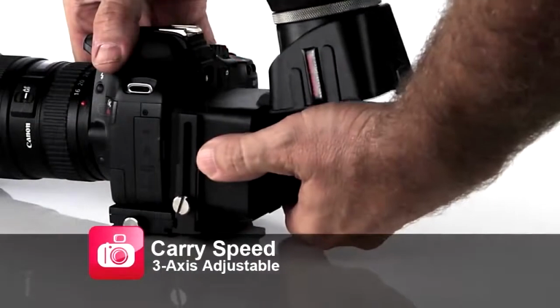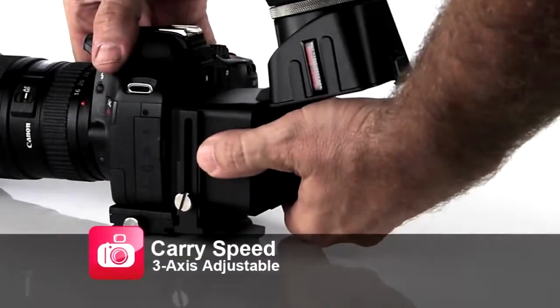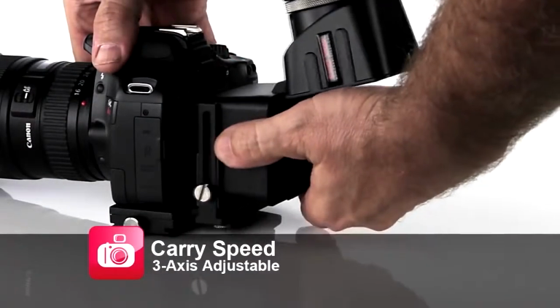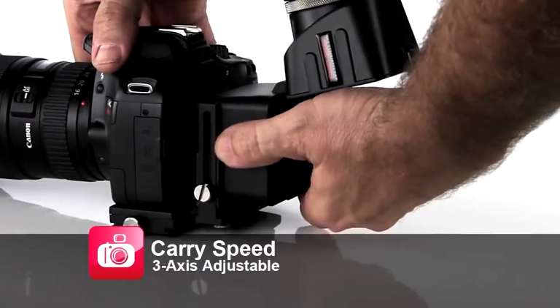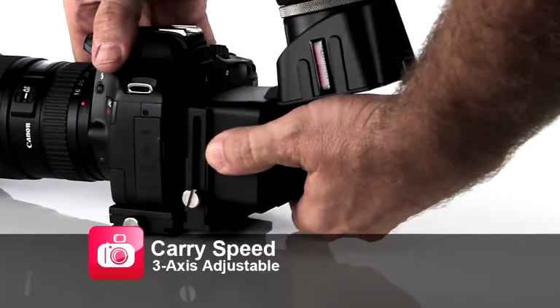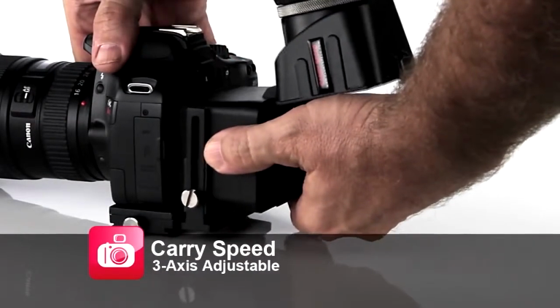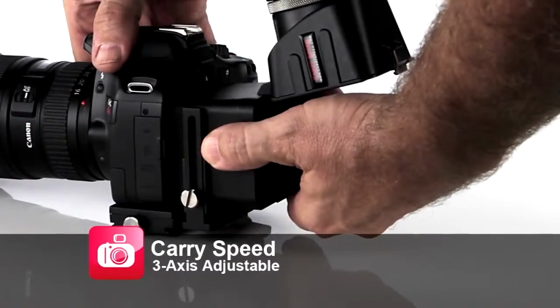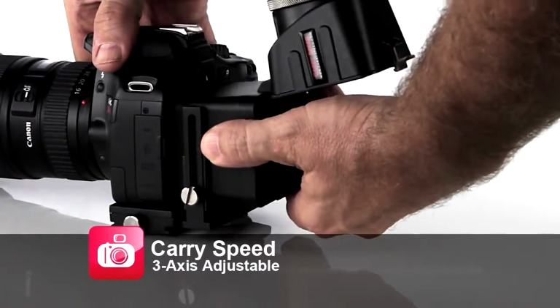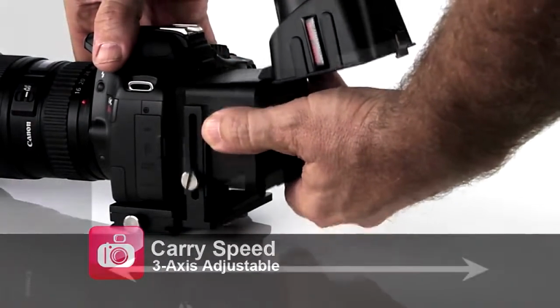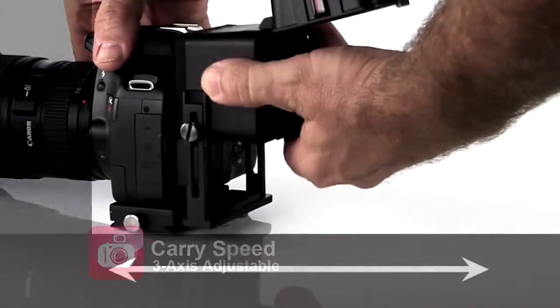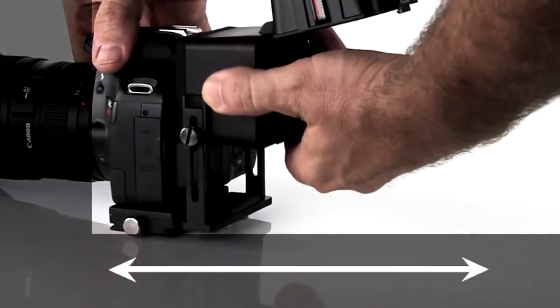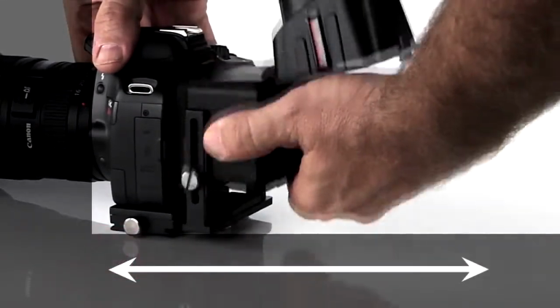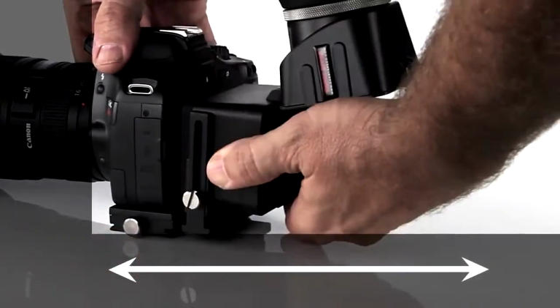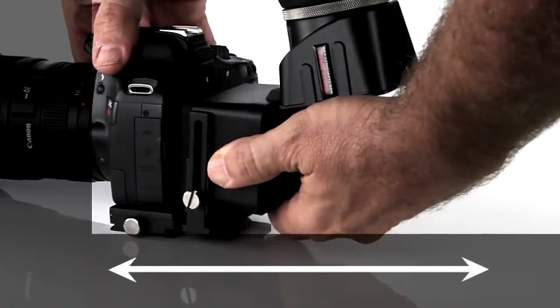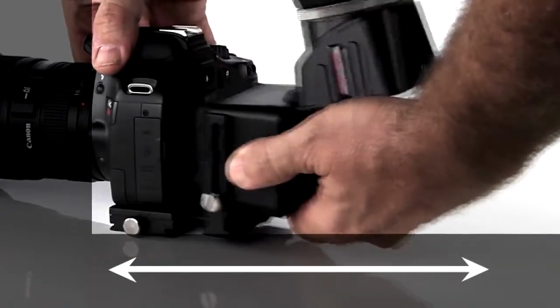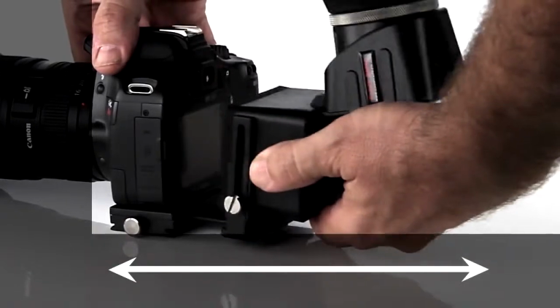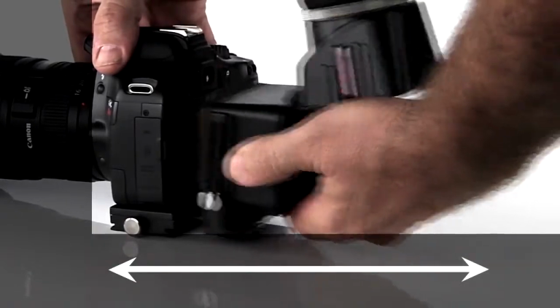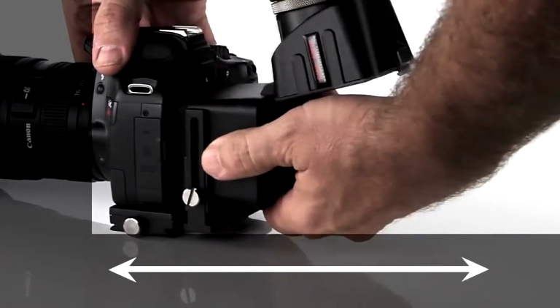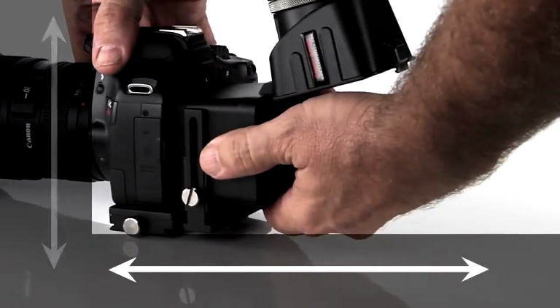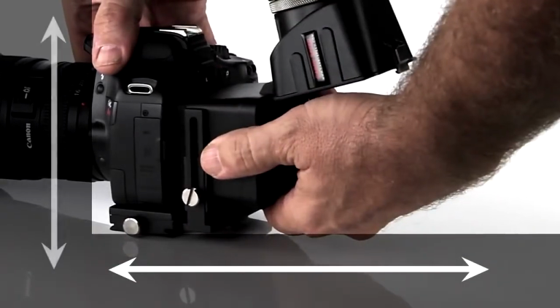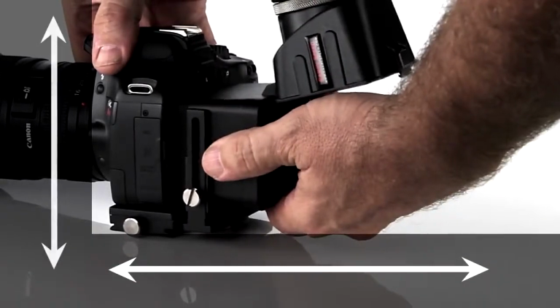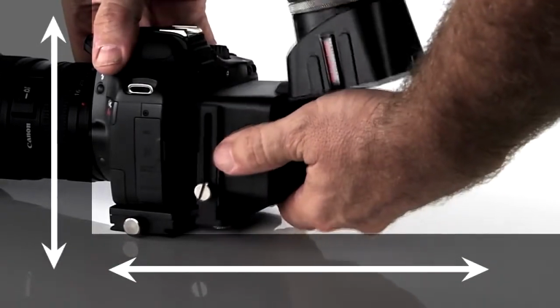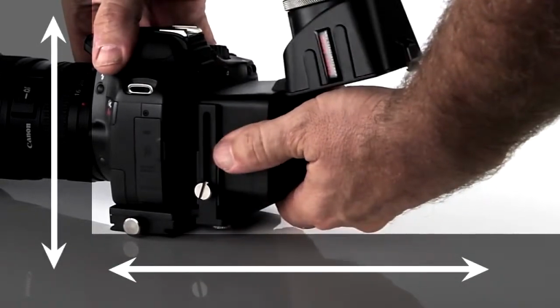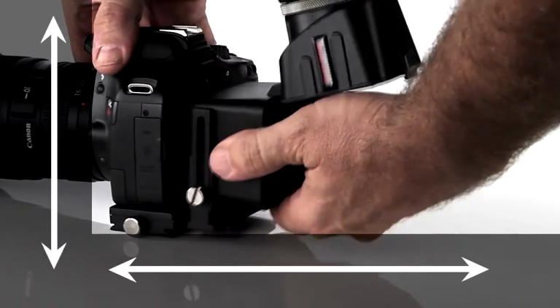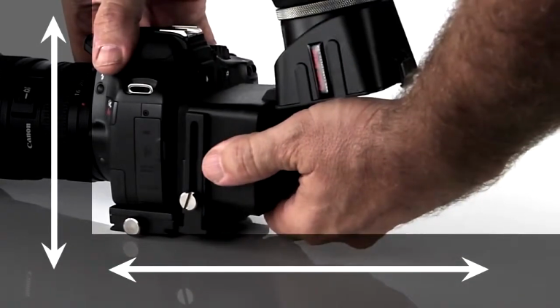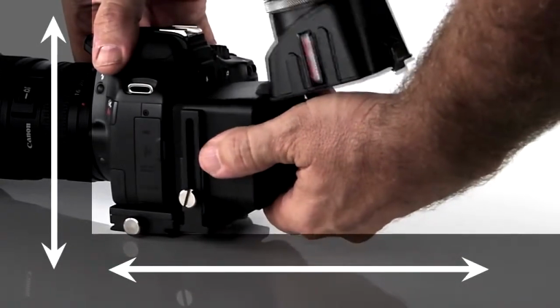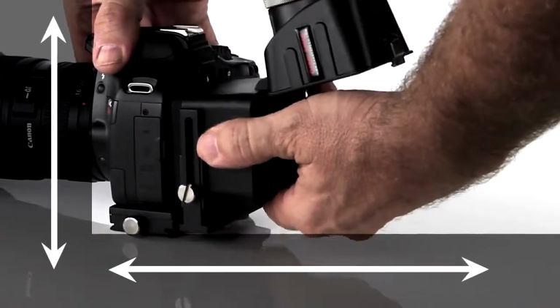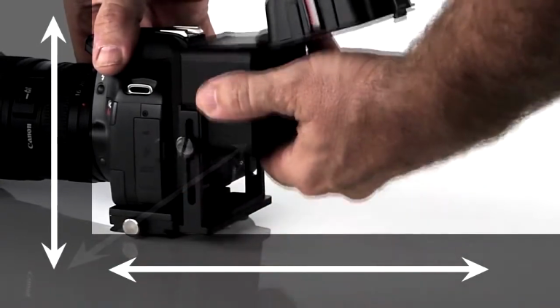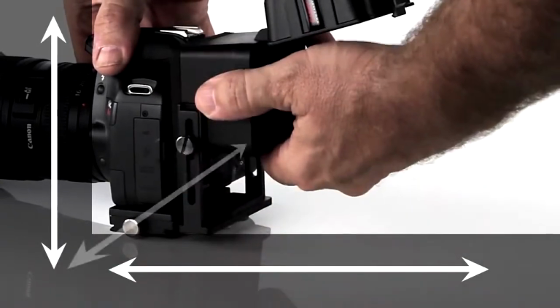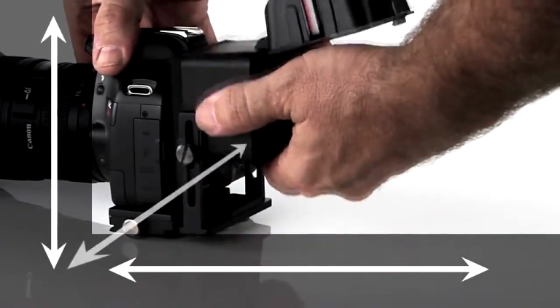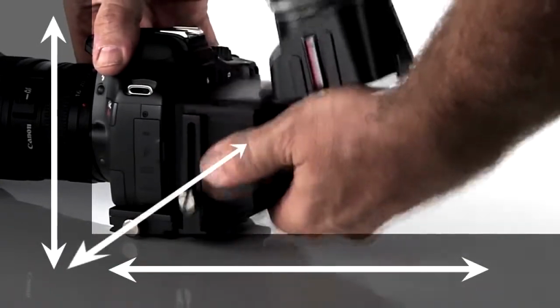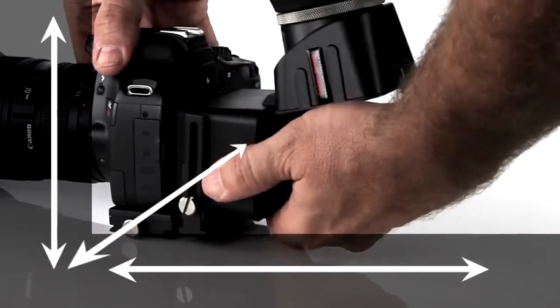The viewfinder has X, Y, and Z-axis adjustments — up-down, left-right, and front-to-back movement.